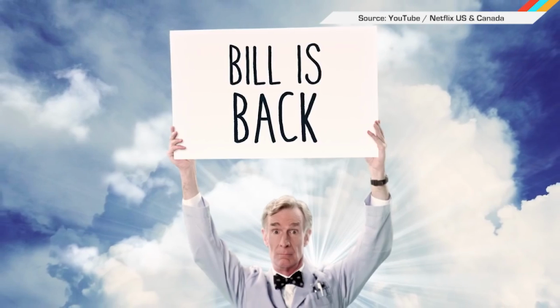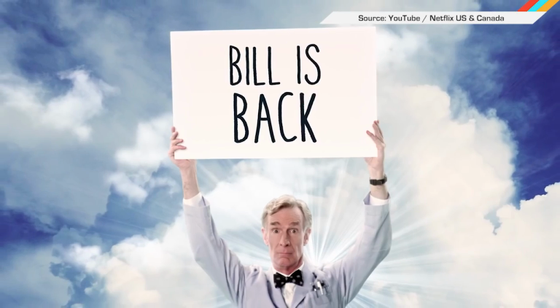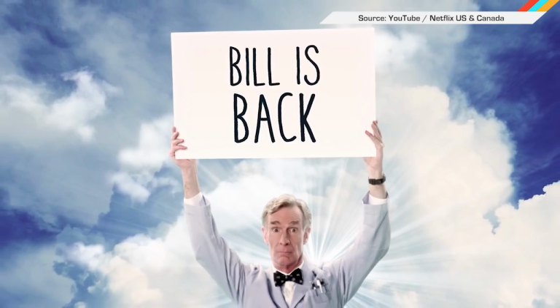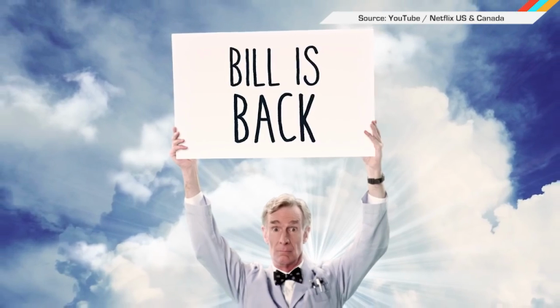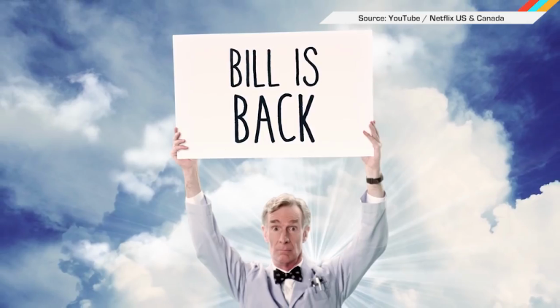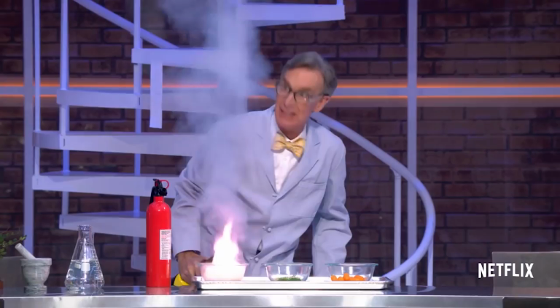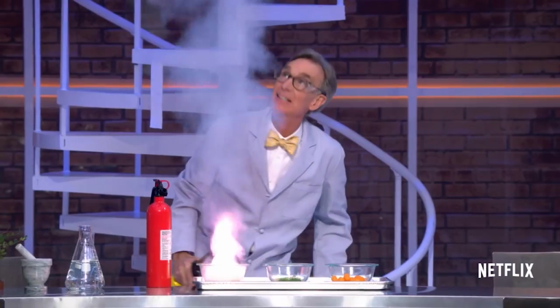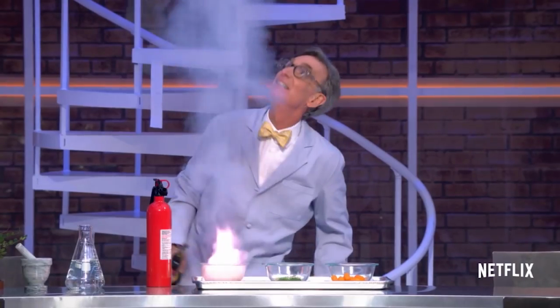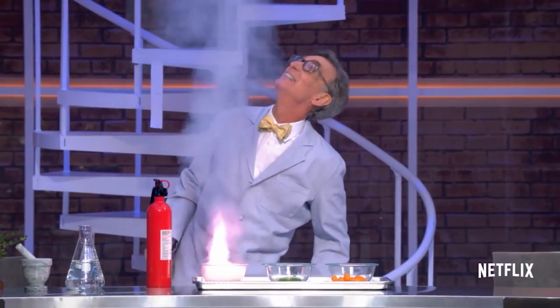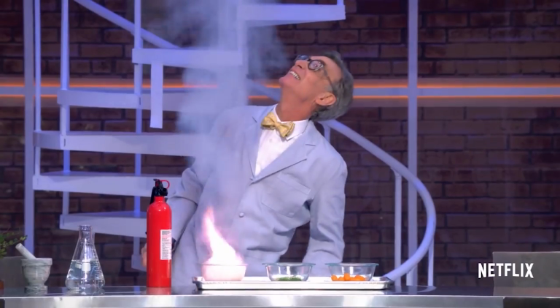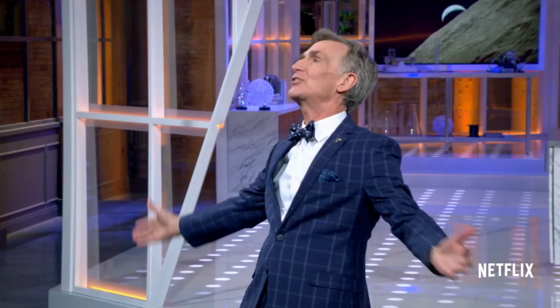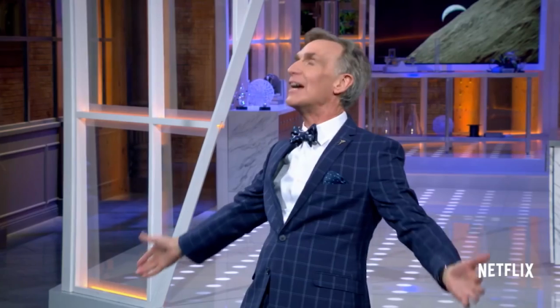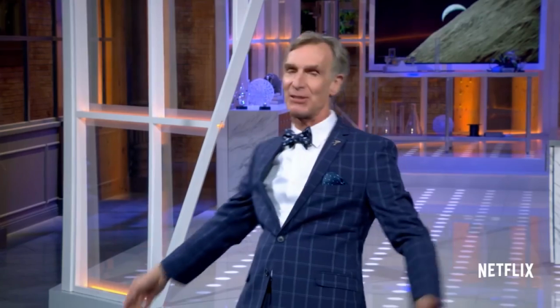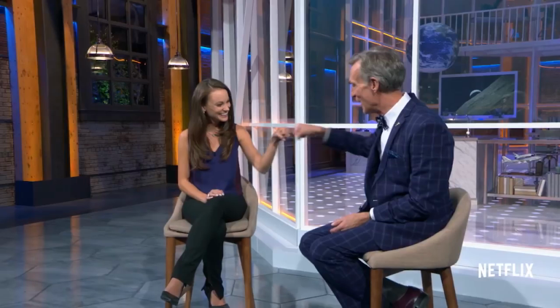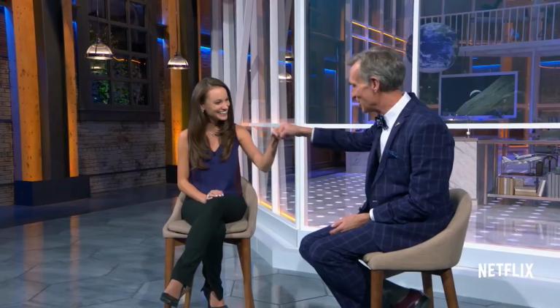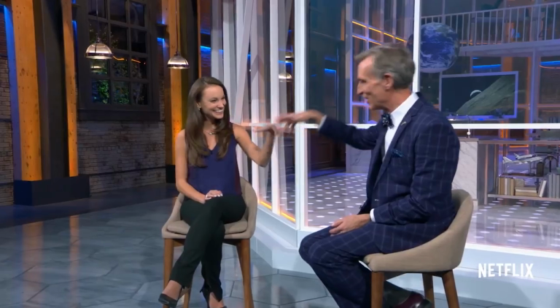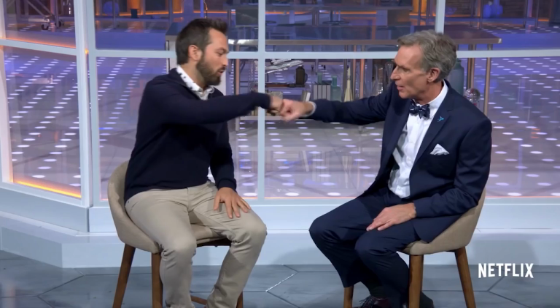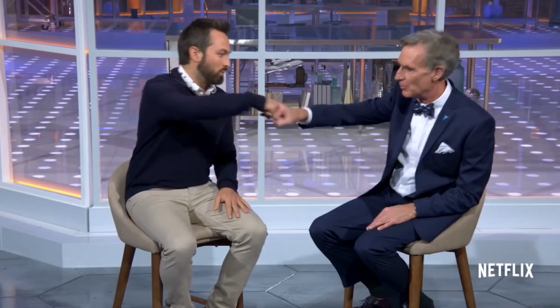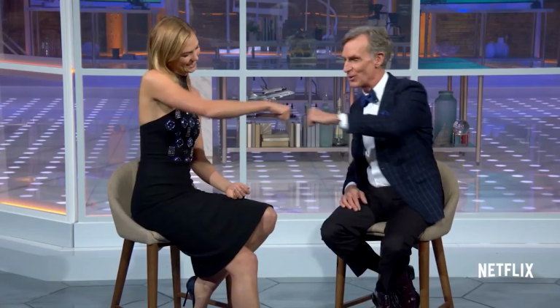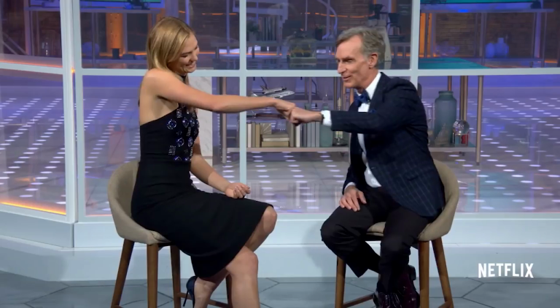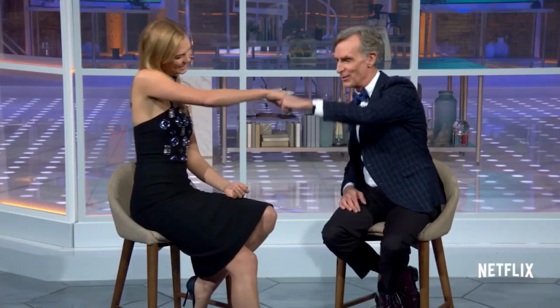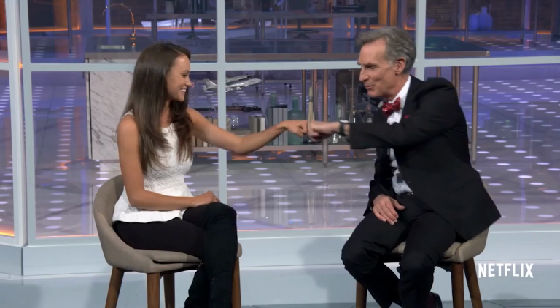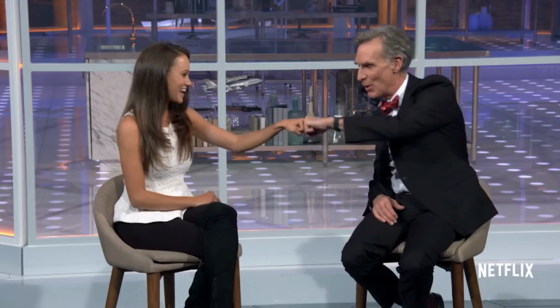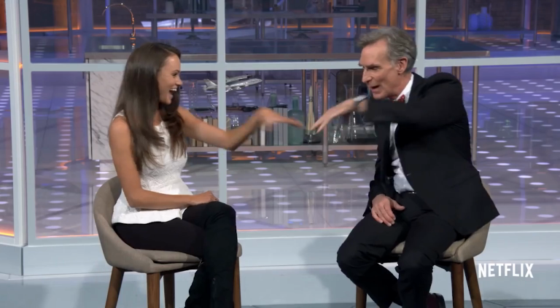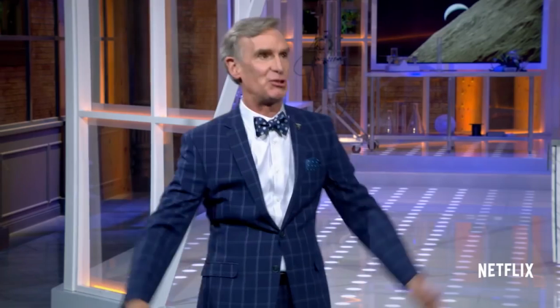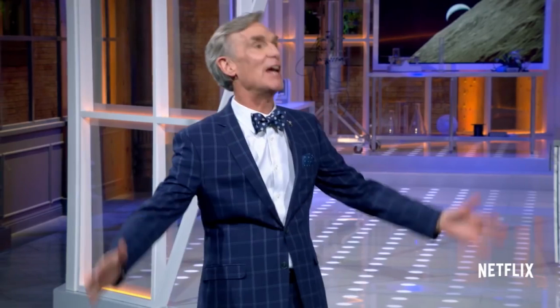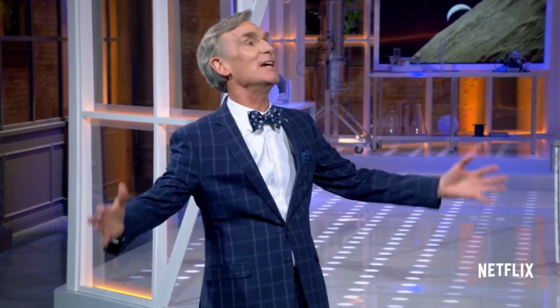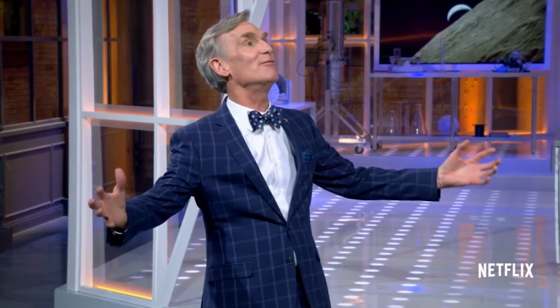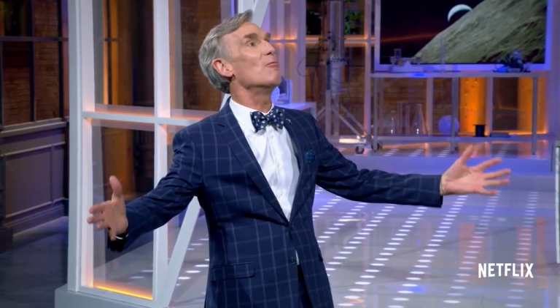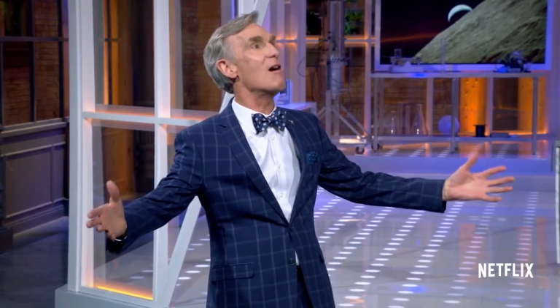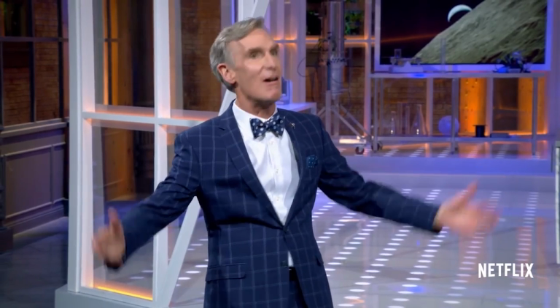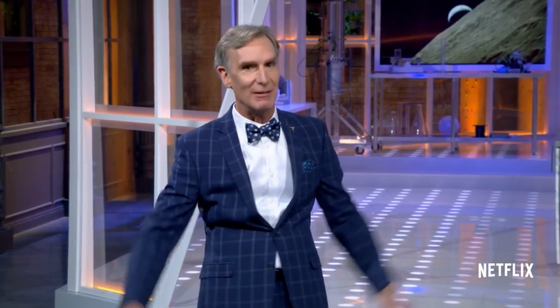I'm Bill Nye and I'm here to — dare I say it — save the world.